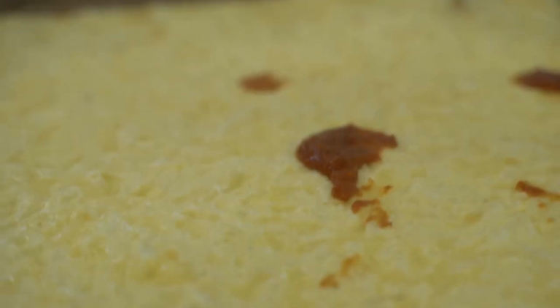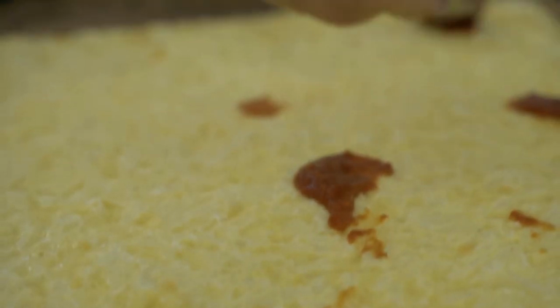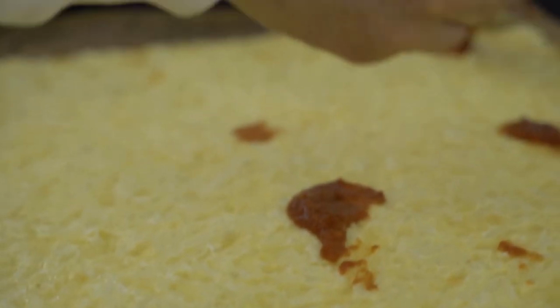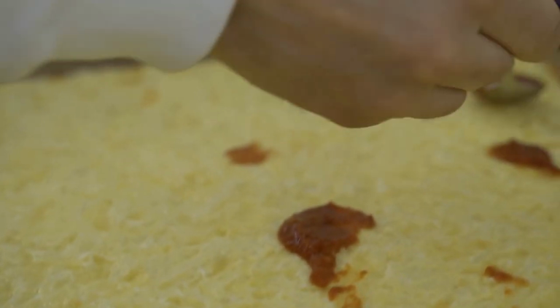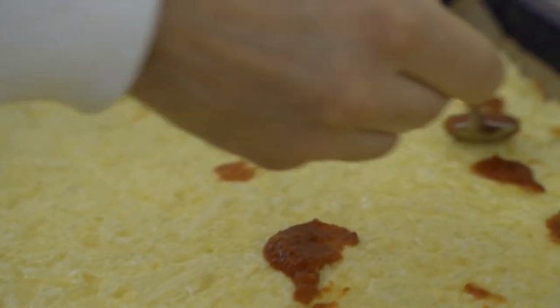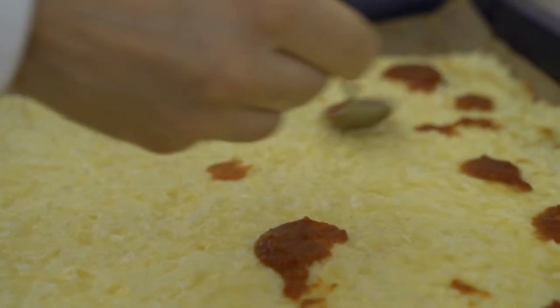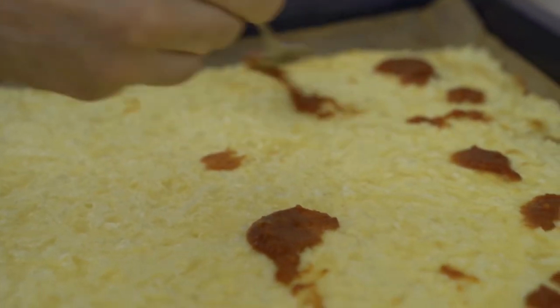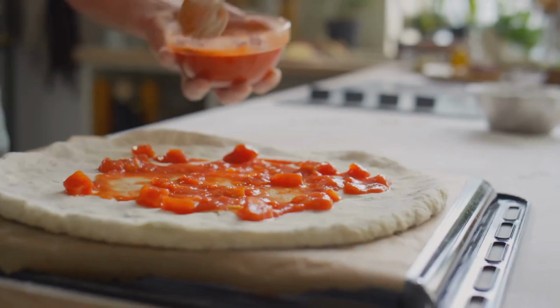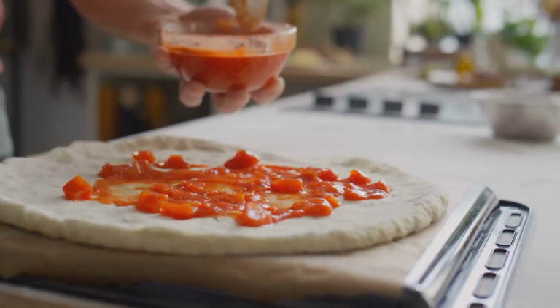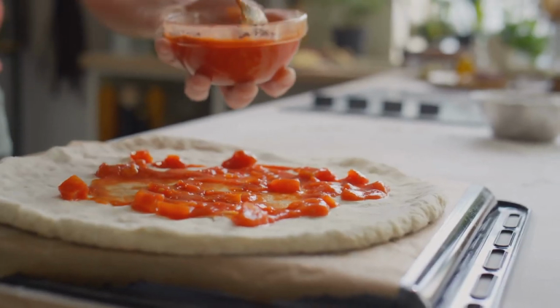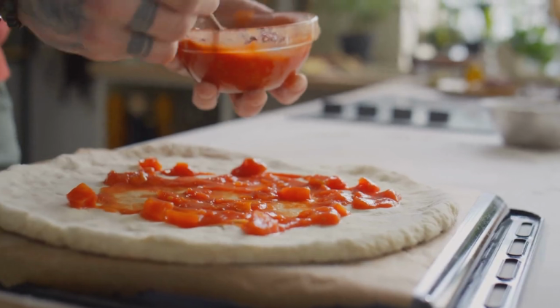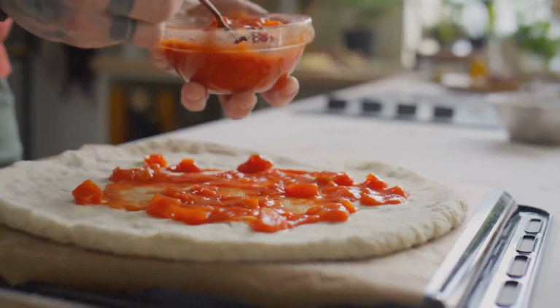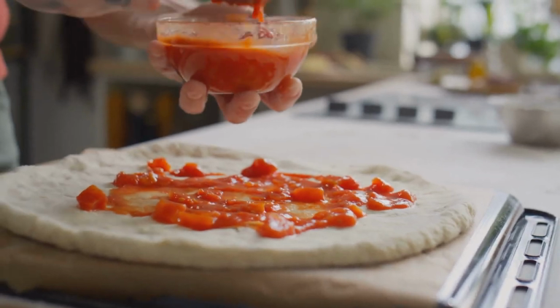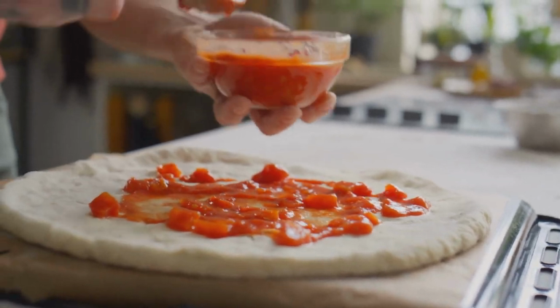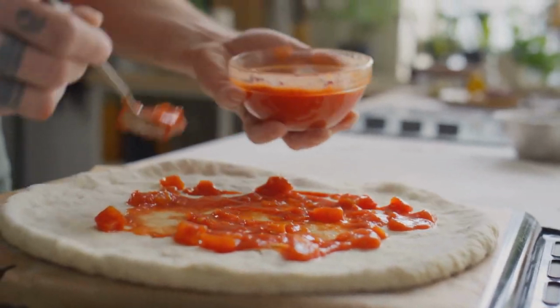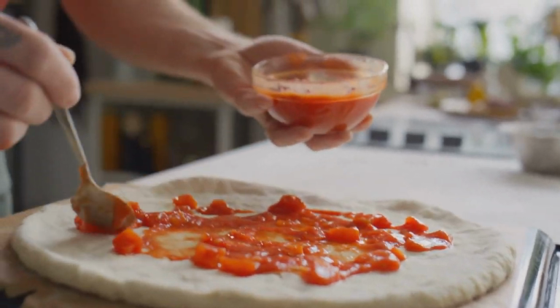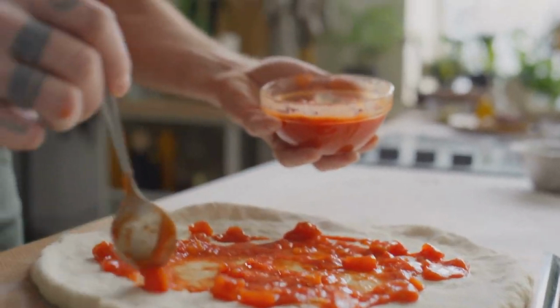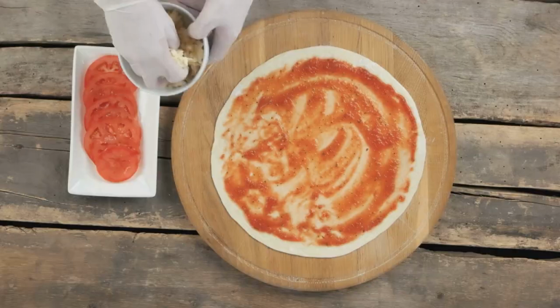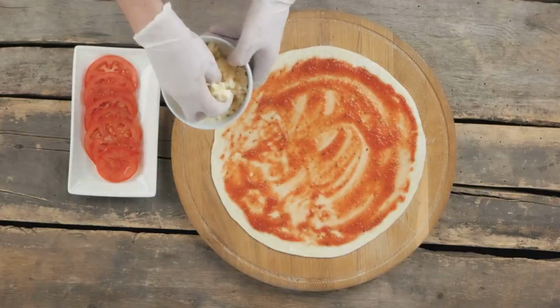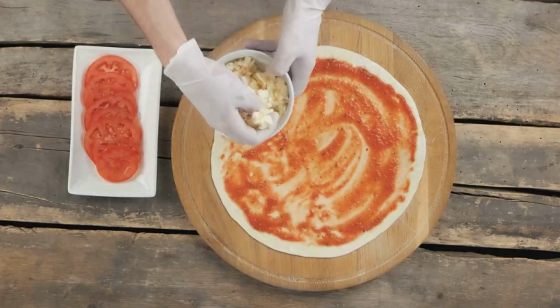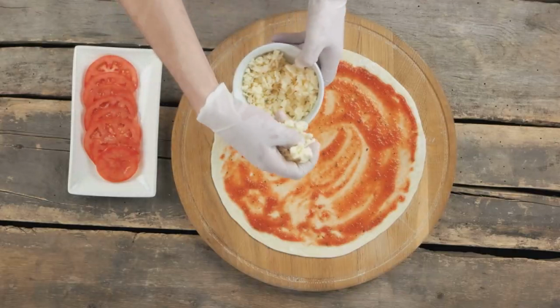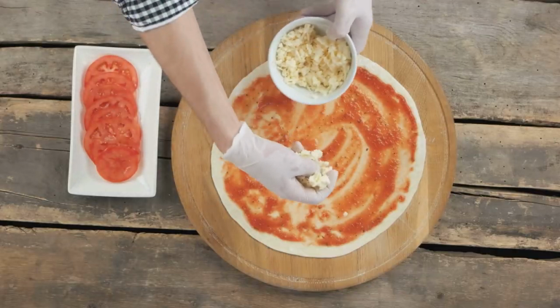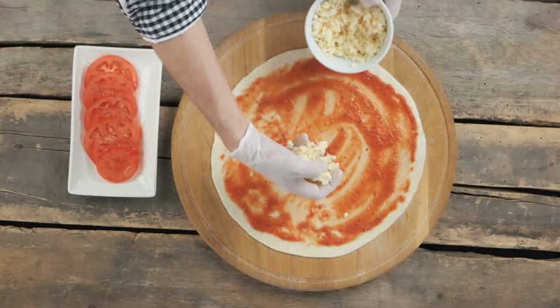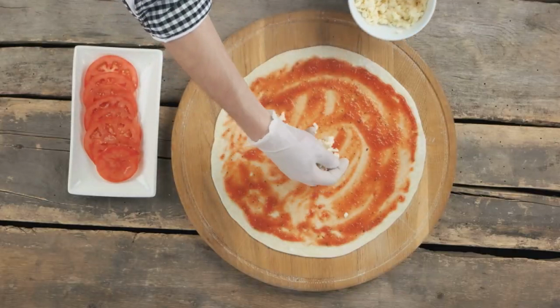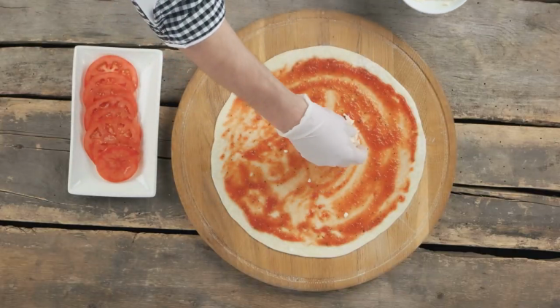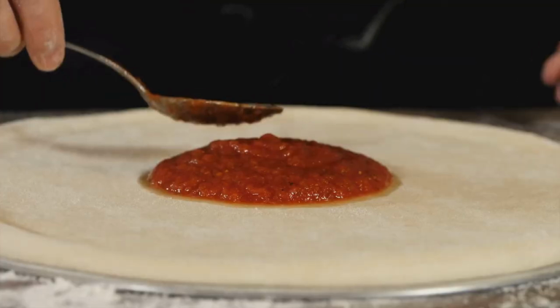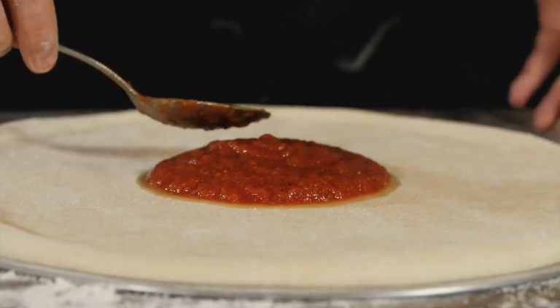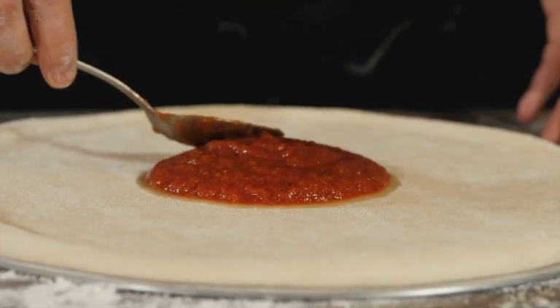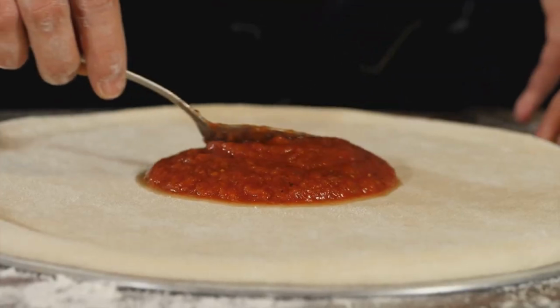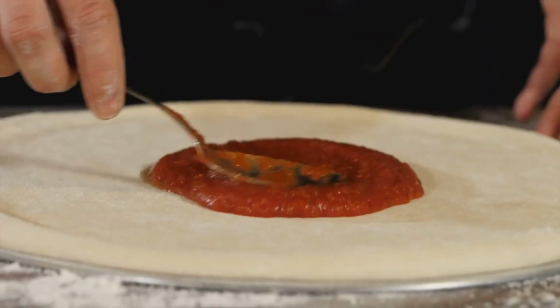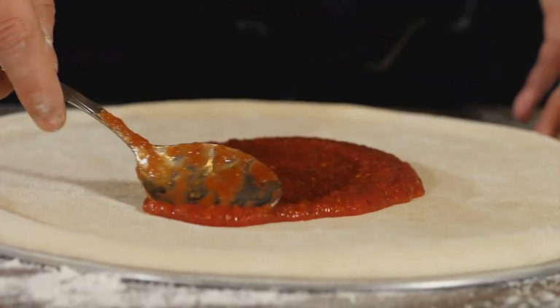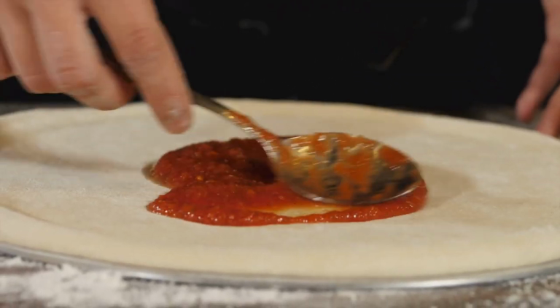Next up, the sauce. A good marinara or pizza sauce is key. Spread it evenly, but don't drown it. You want flavour, not a soup.